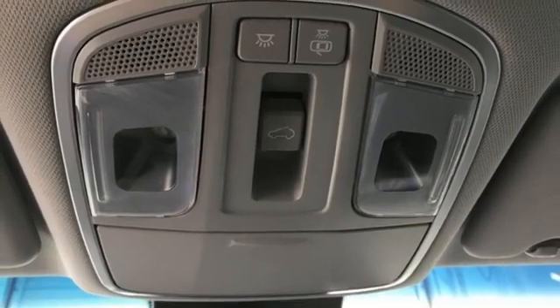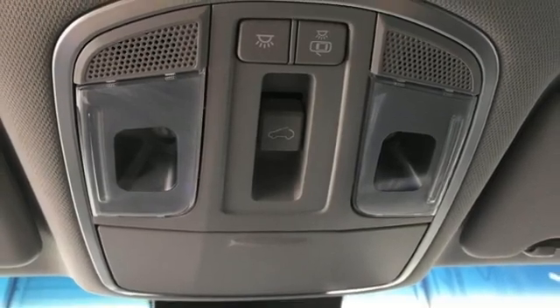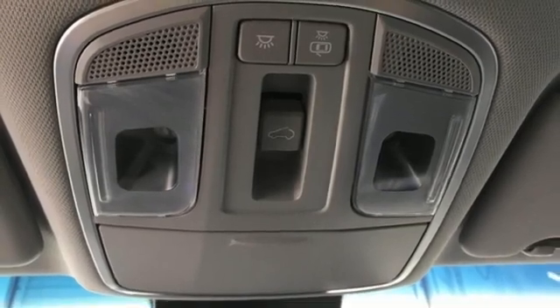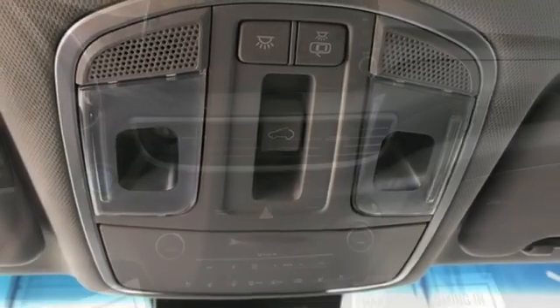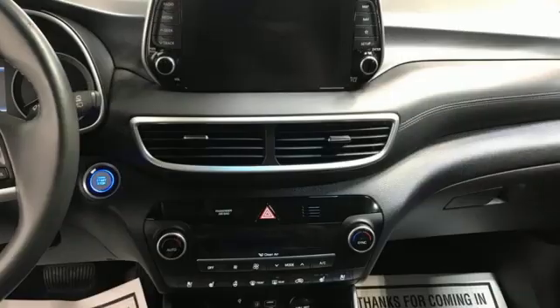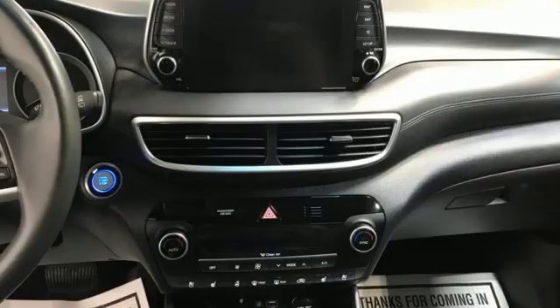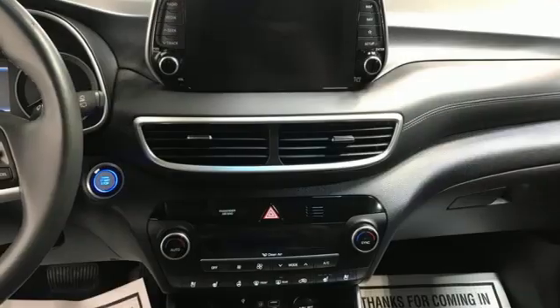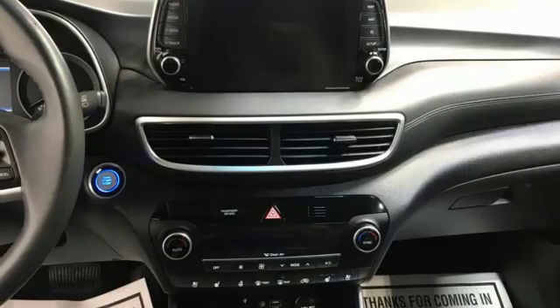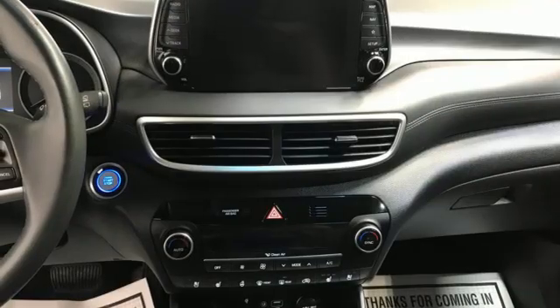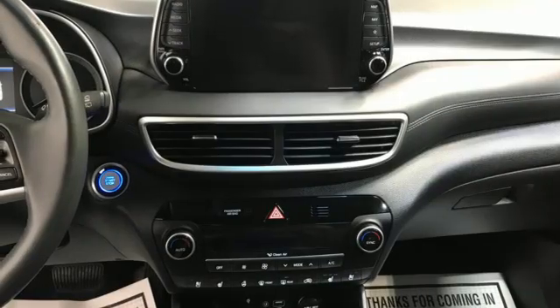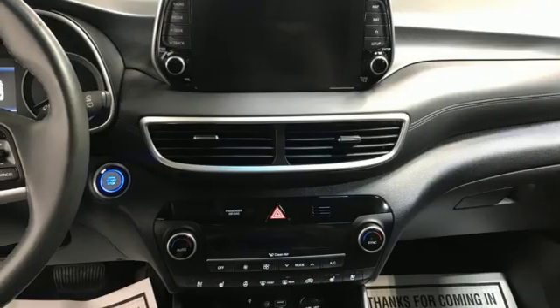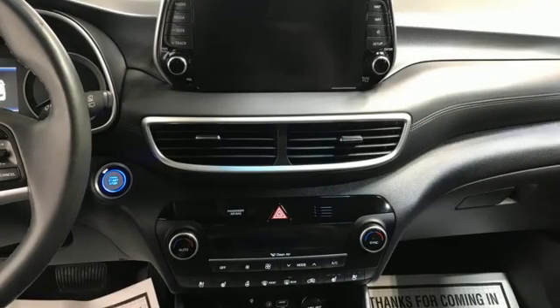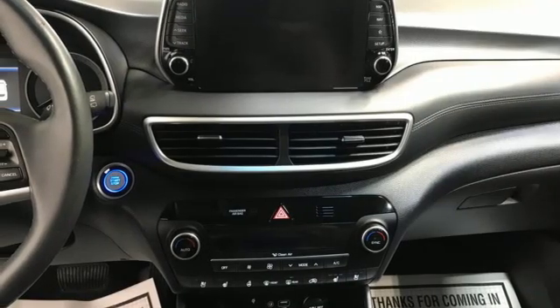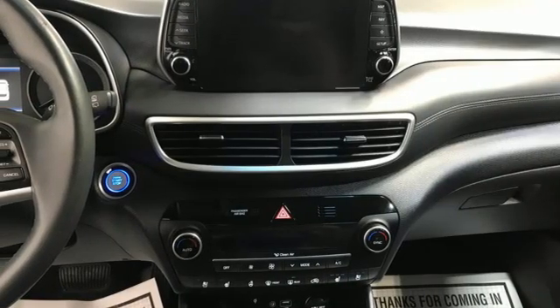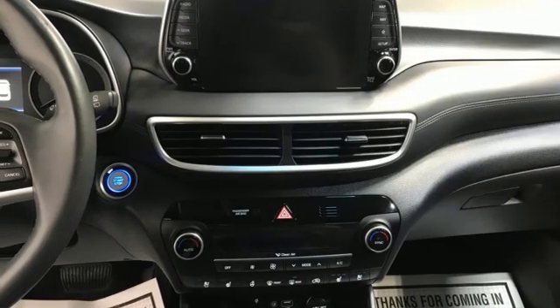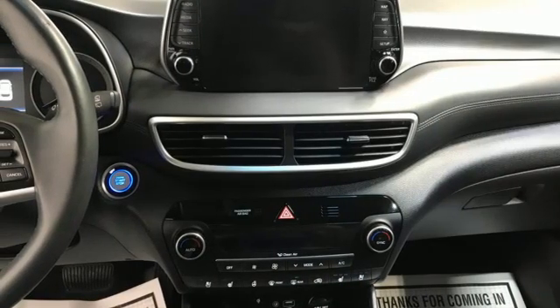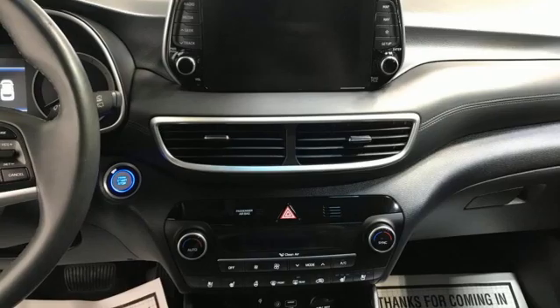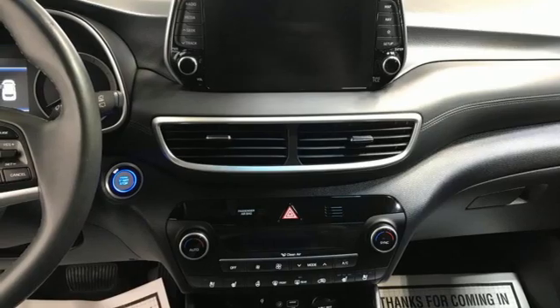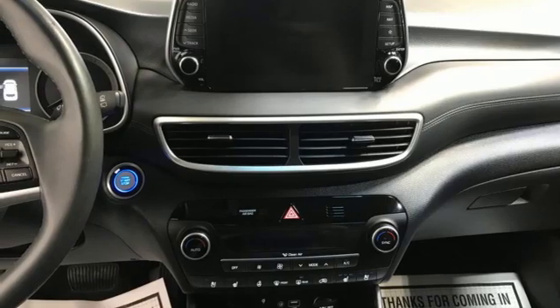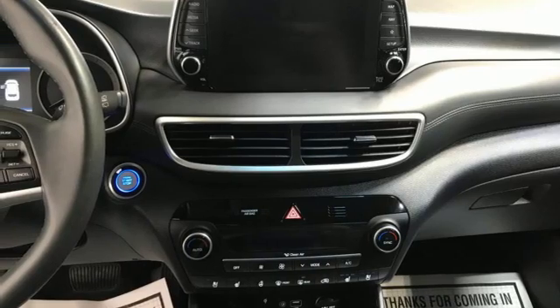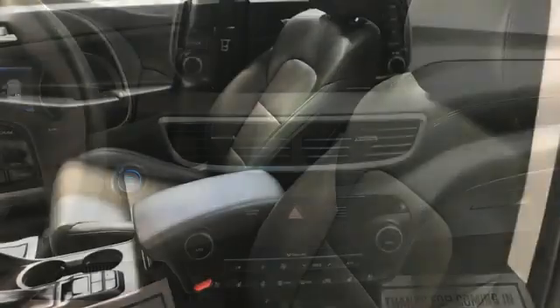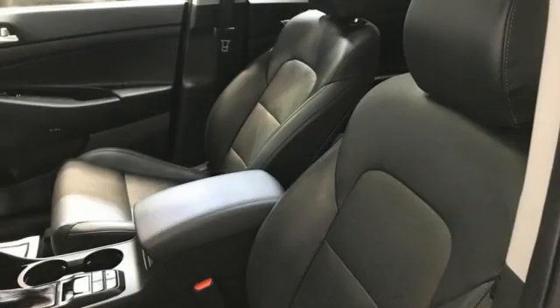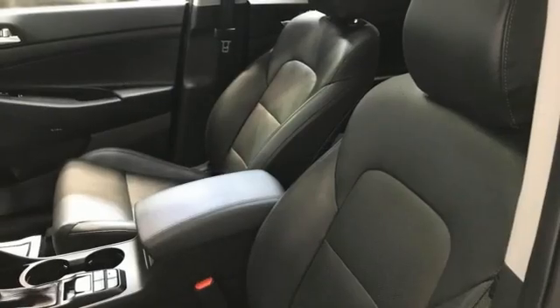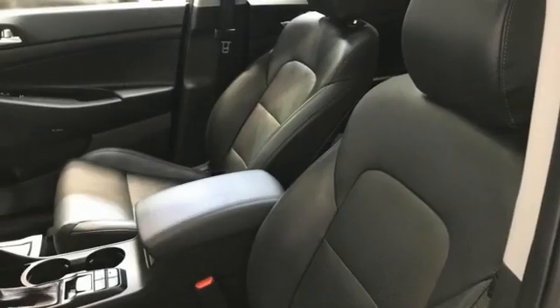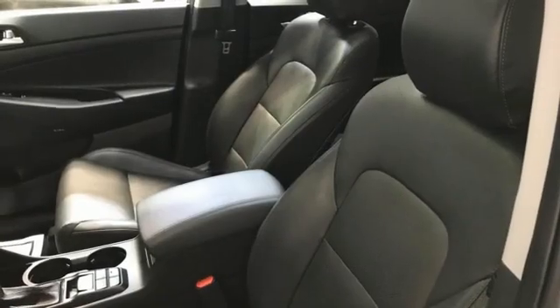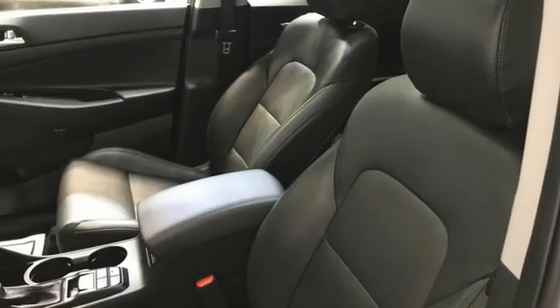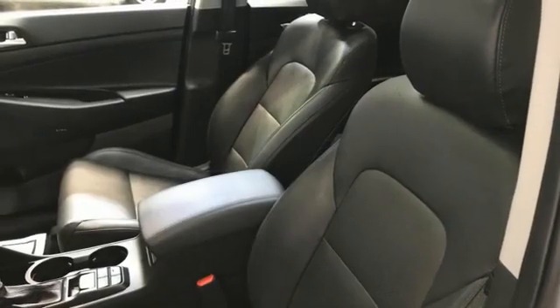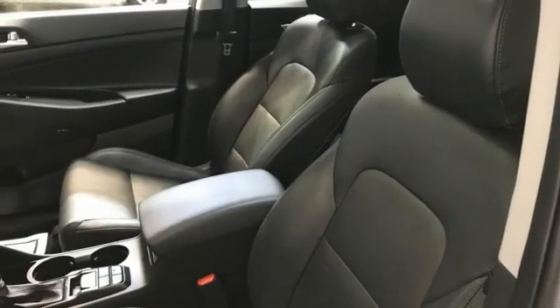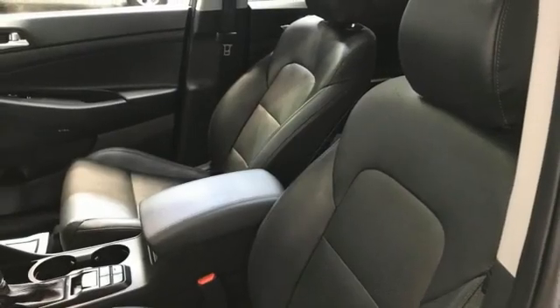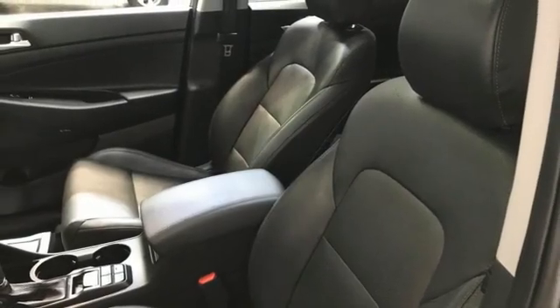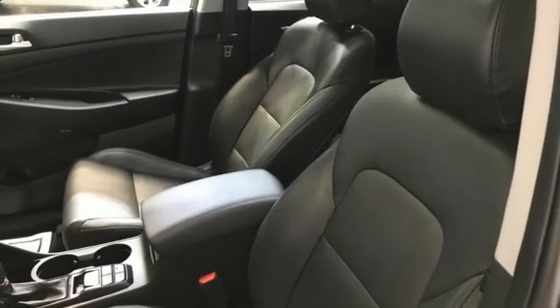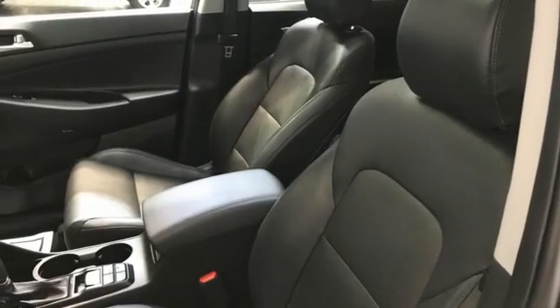Streaming audio, hands-free liftgate, inductive device charging, and heated and ventilated leather bucket seats.